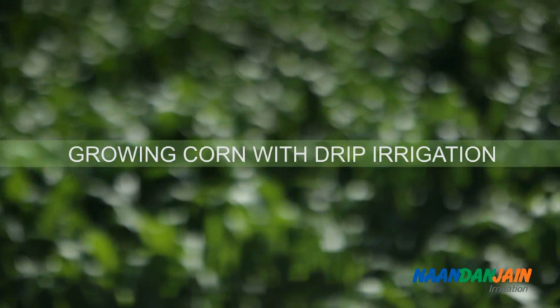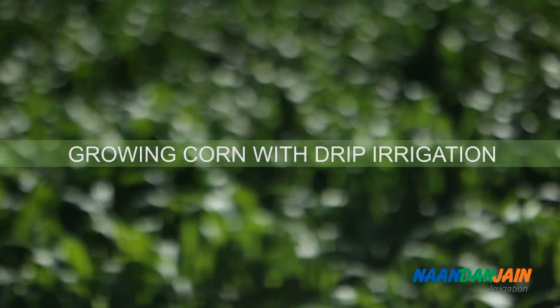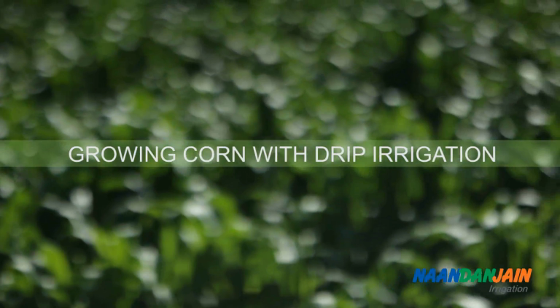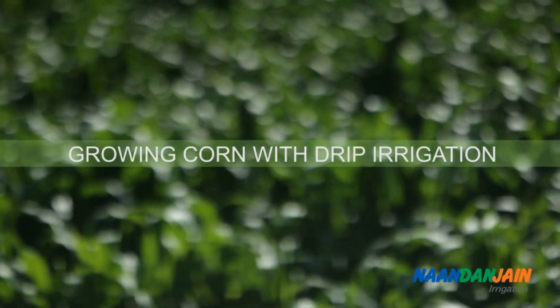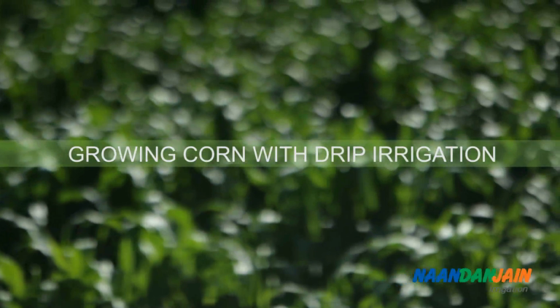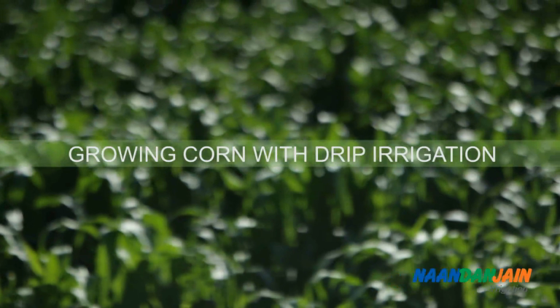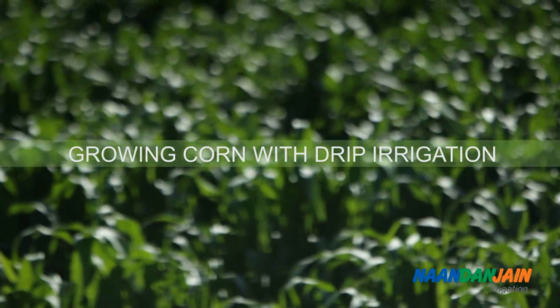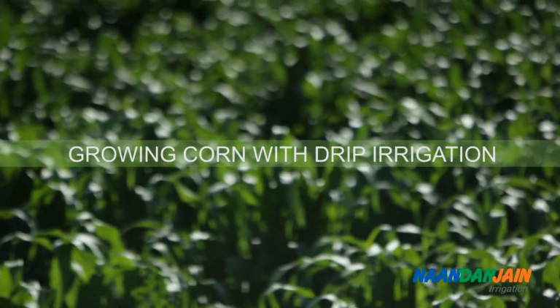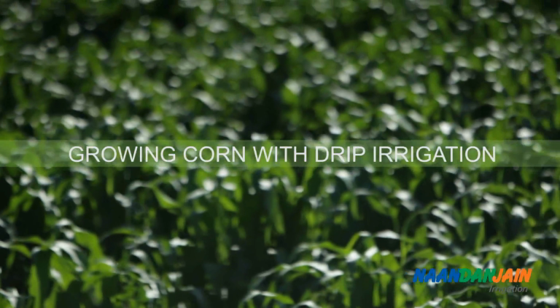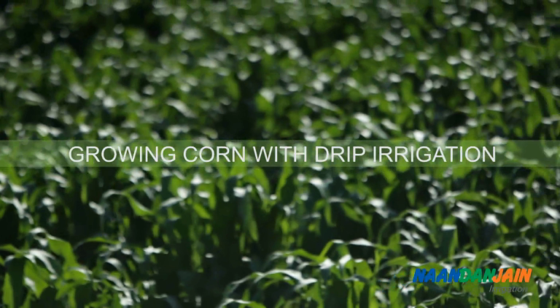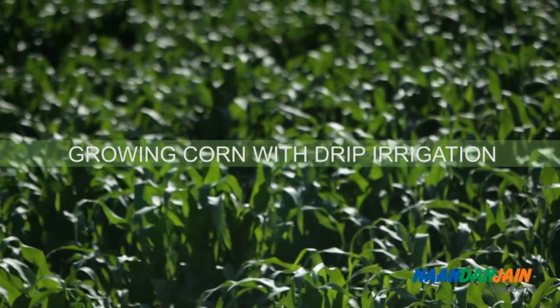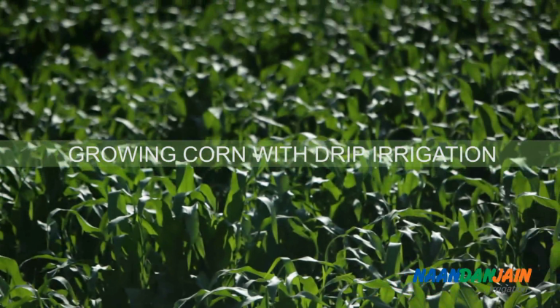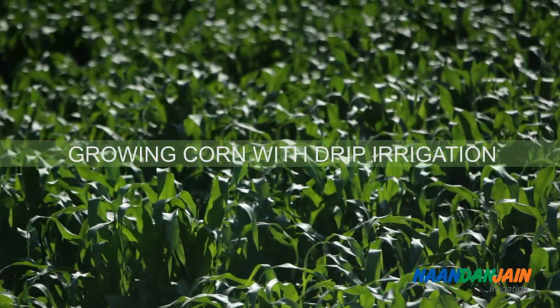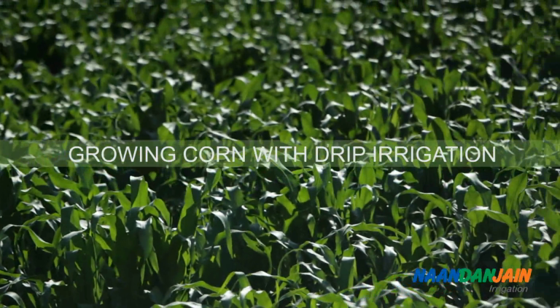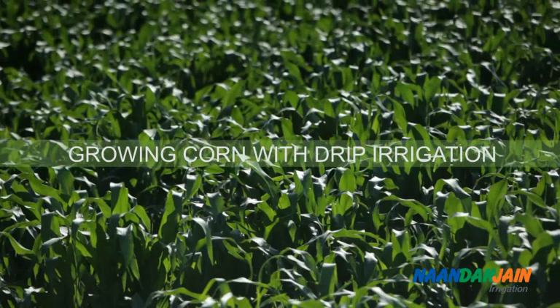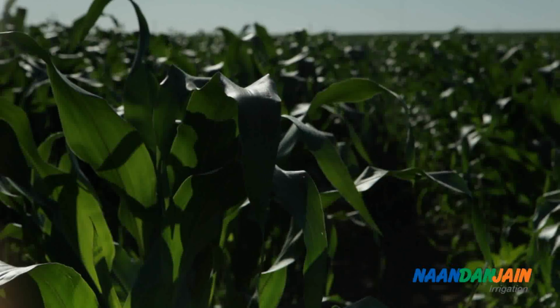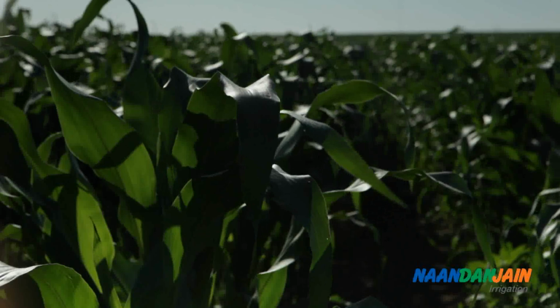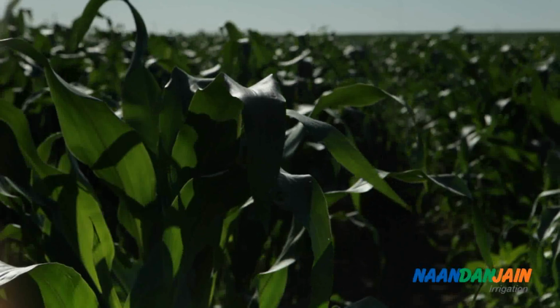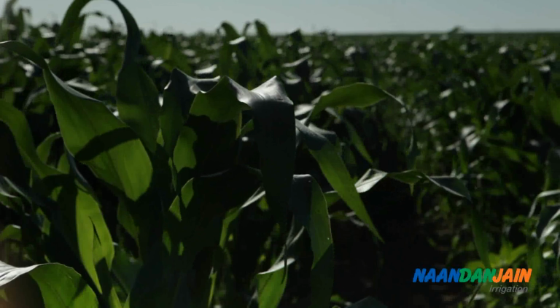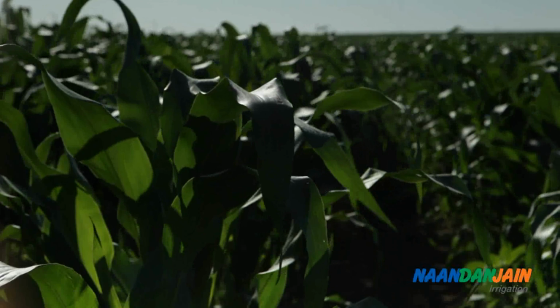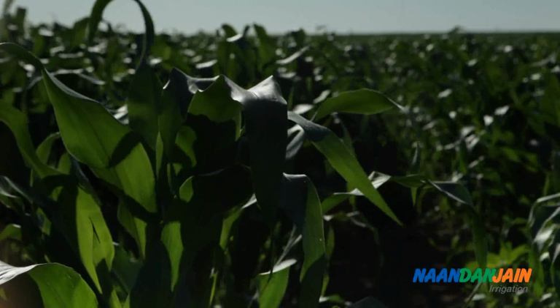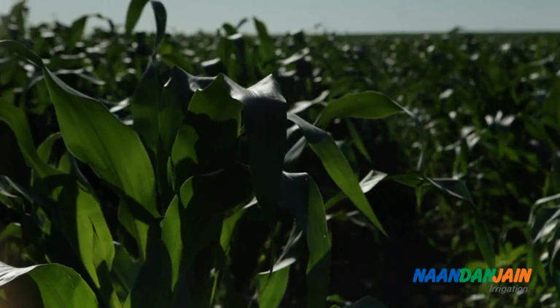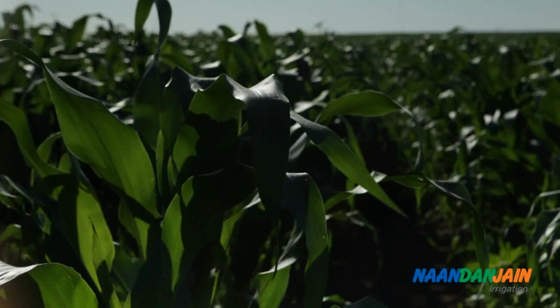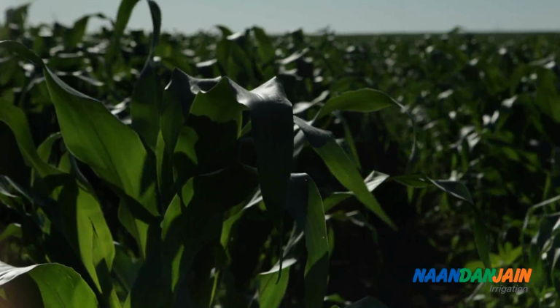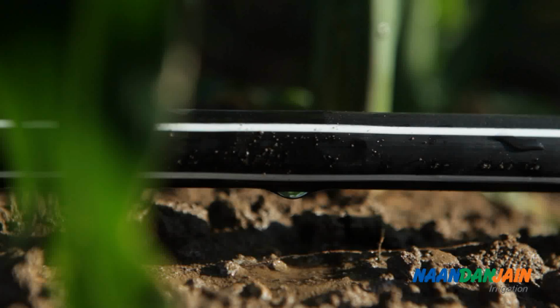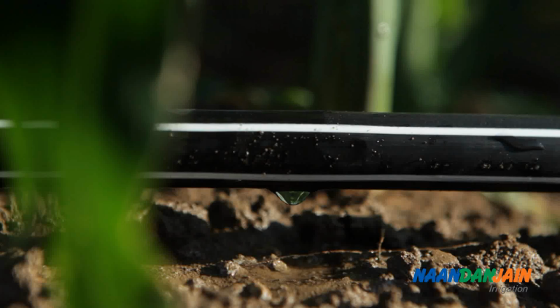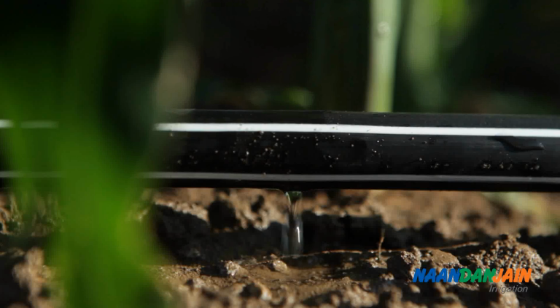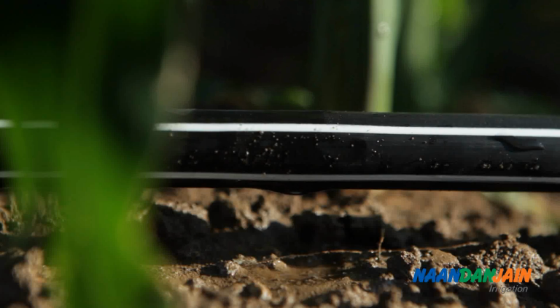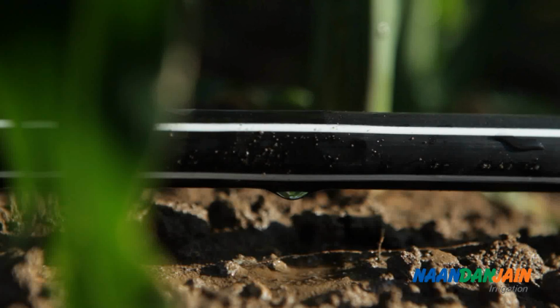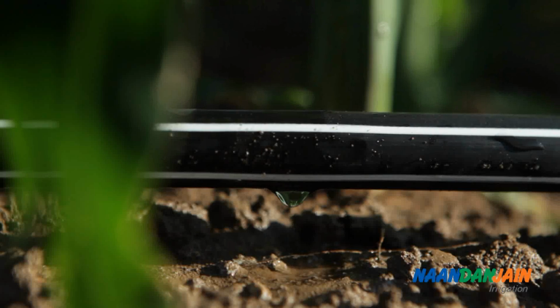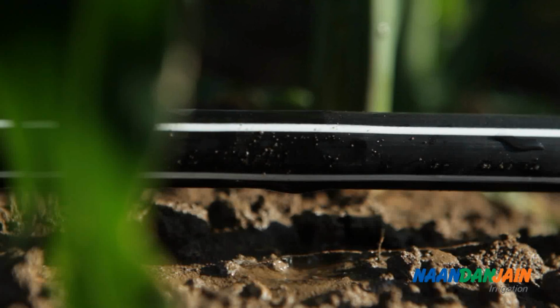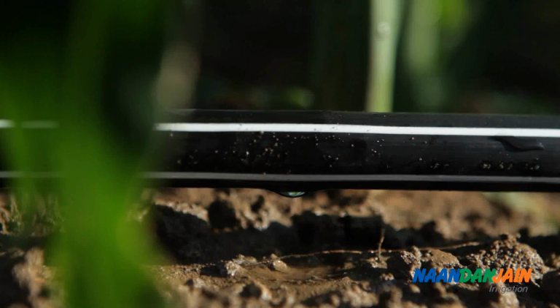Over the last 20 years, drip irrigation has become a much more popular method for corn growers worldwide.